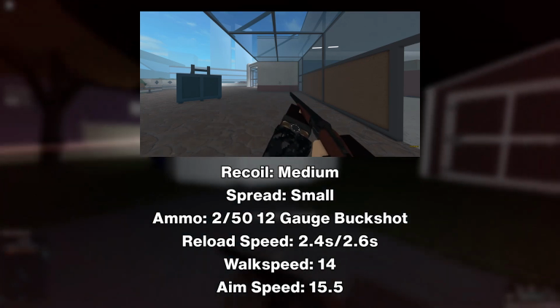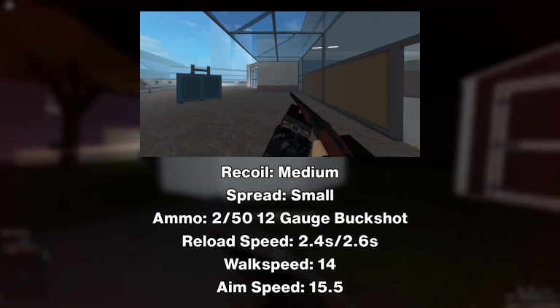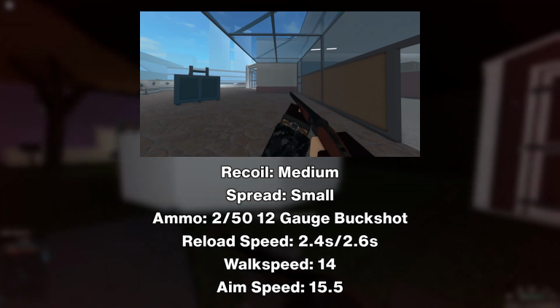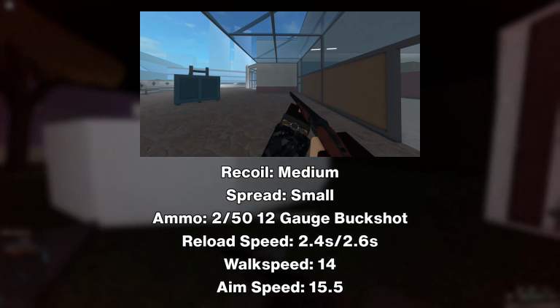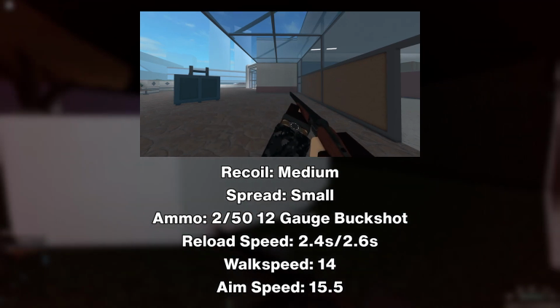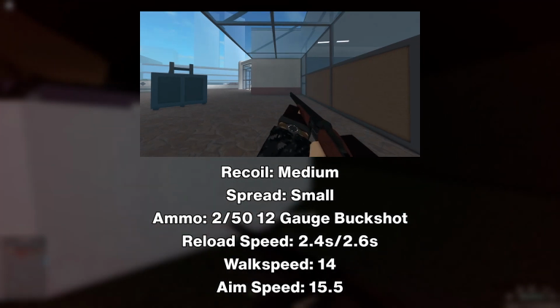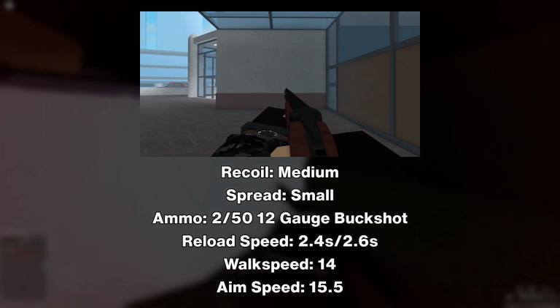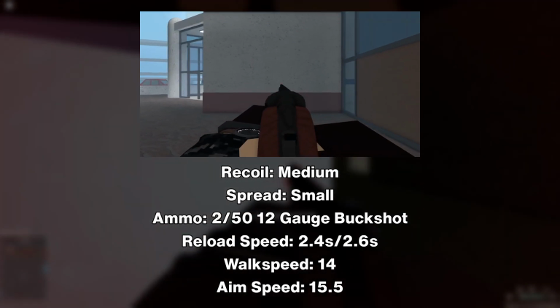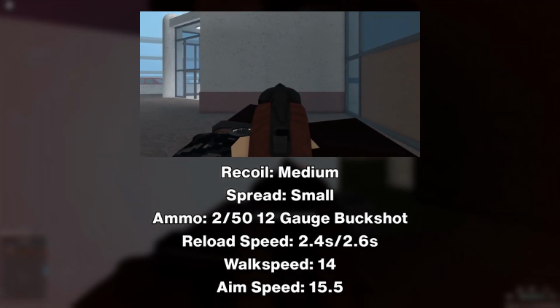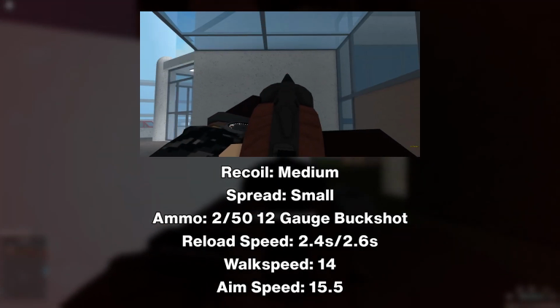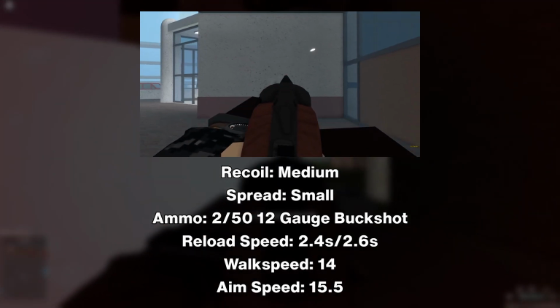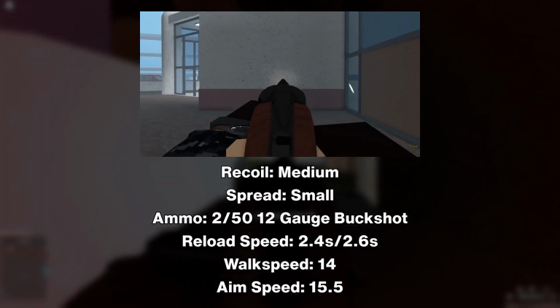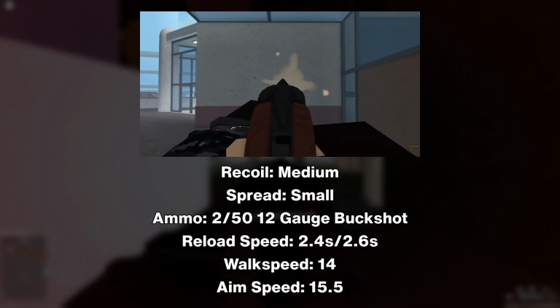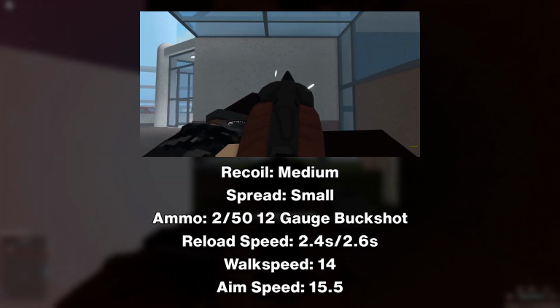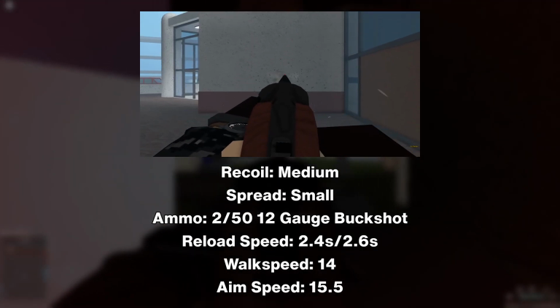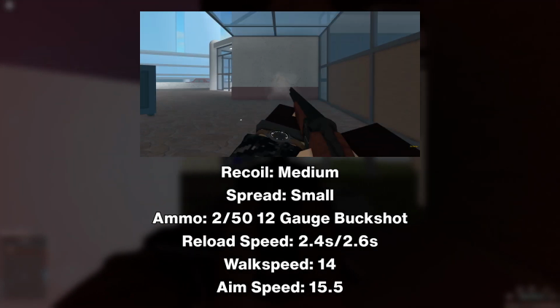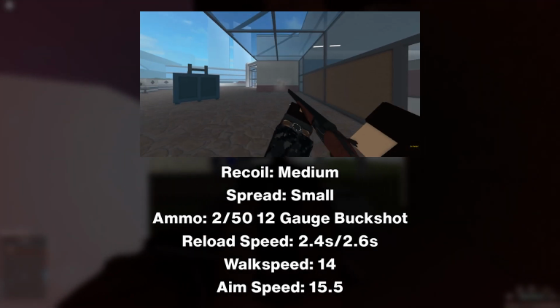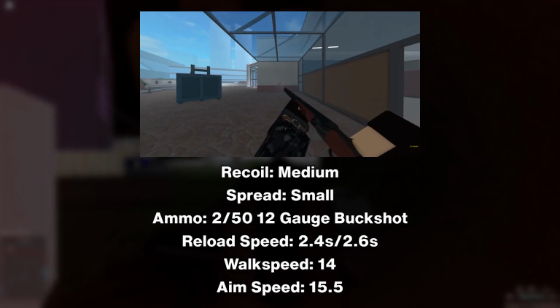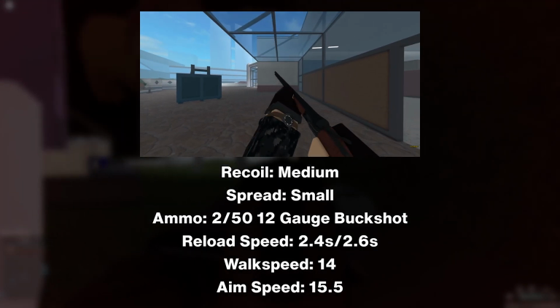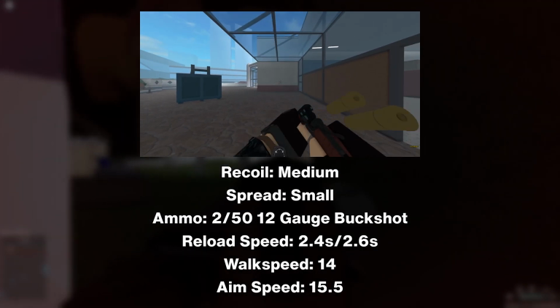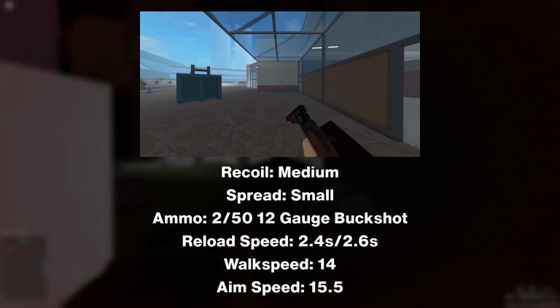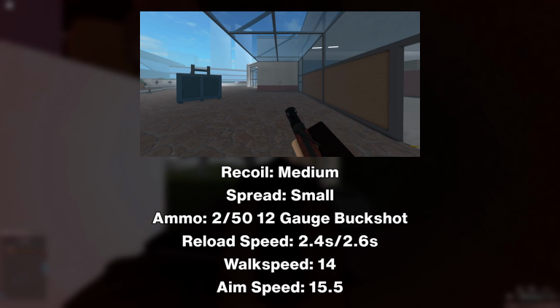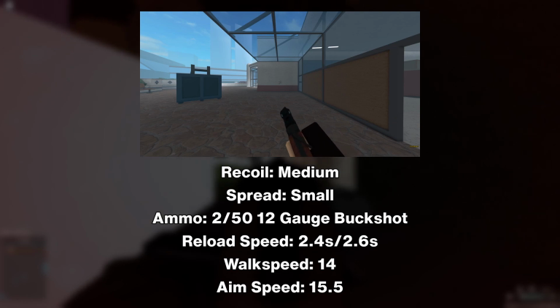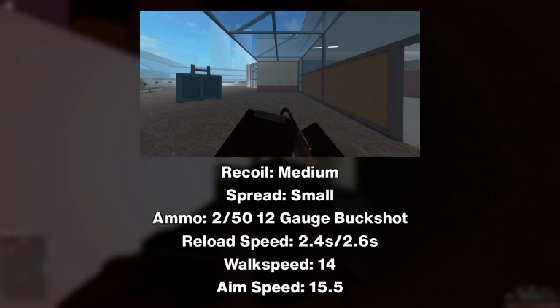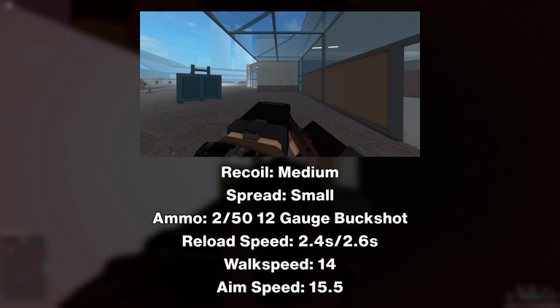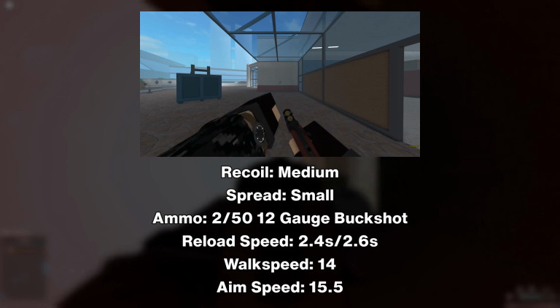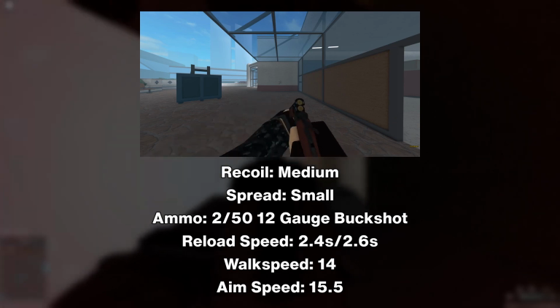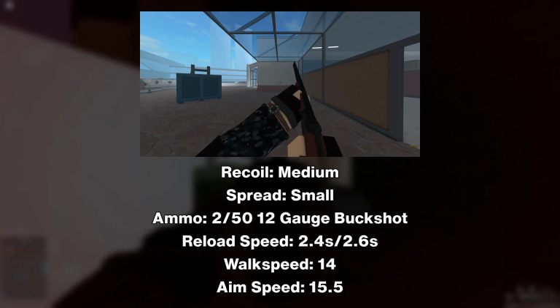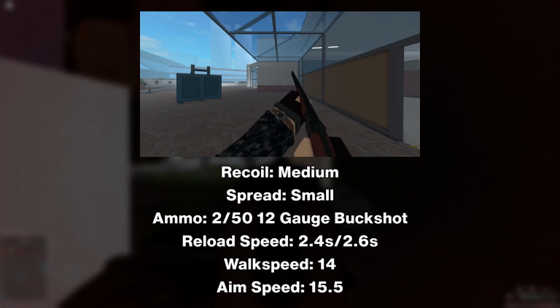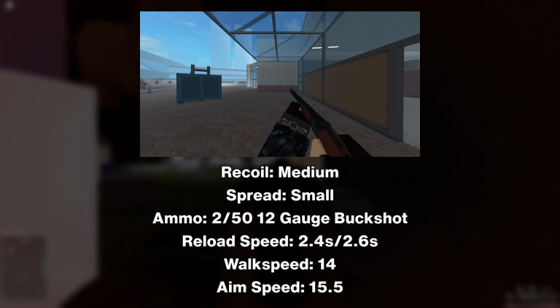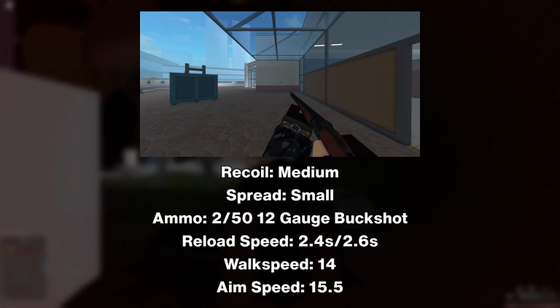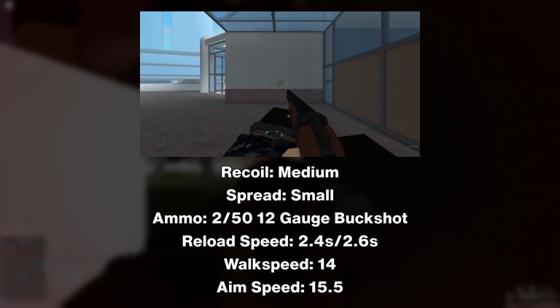It has 14 walk speed, which is average for shotguns, and a 15.5 aim speed, which is above average.